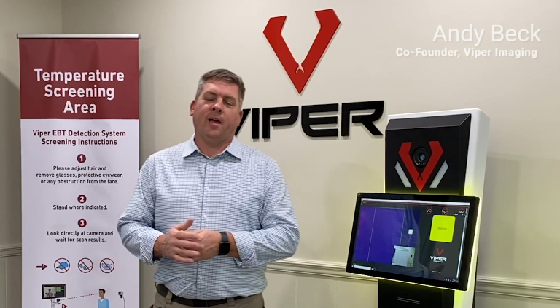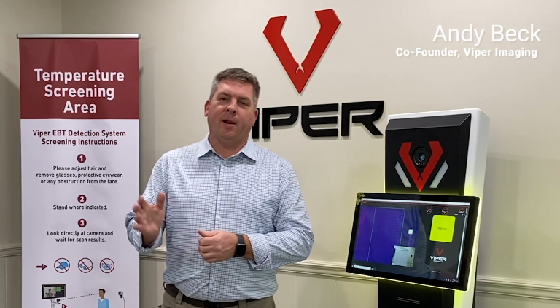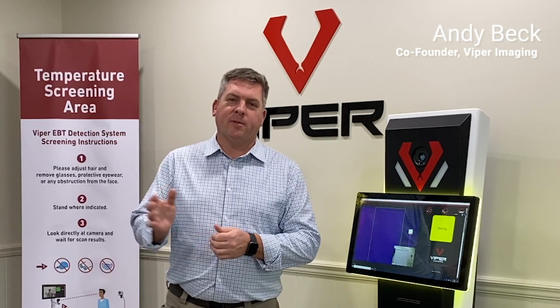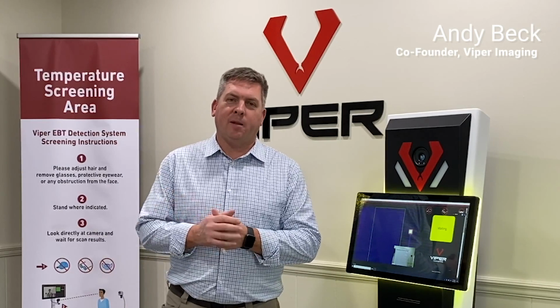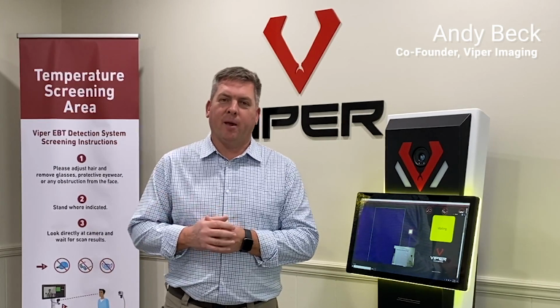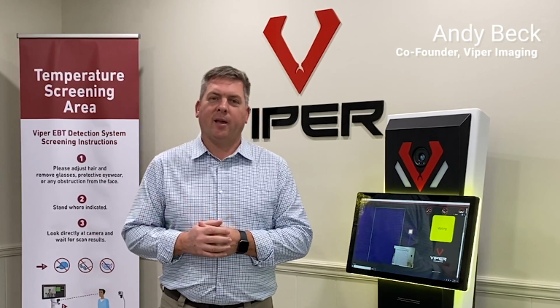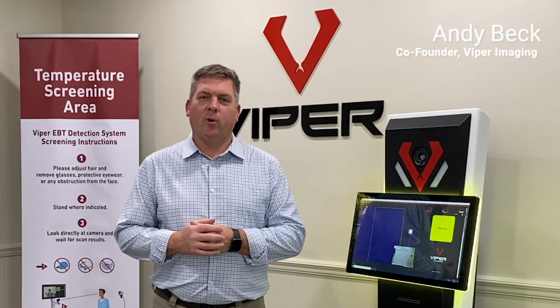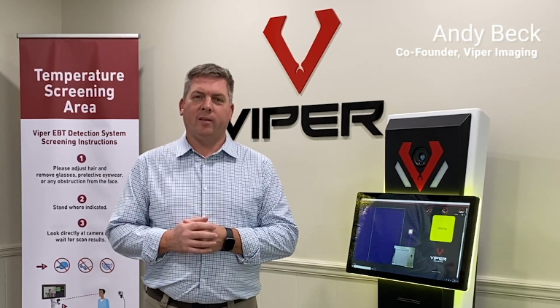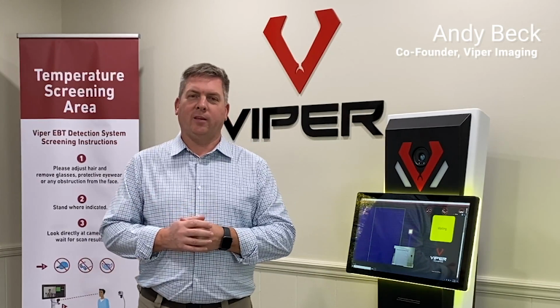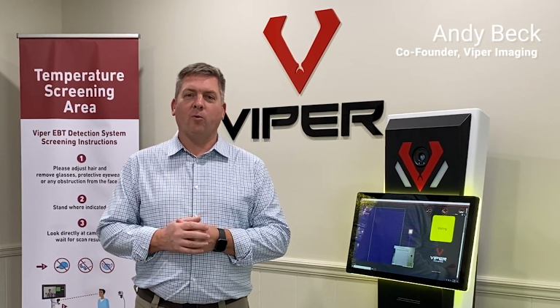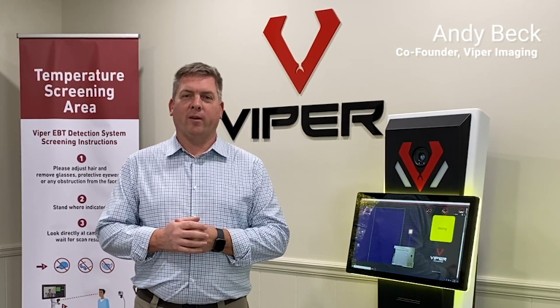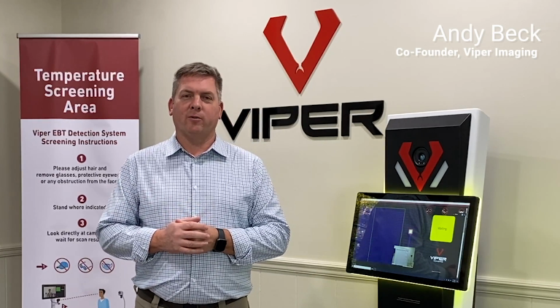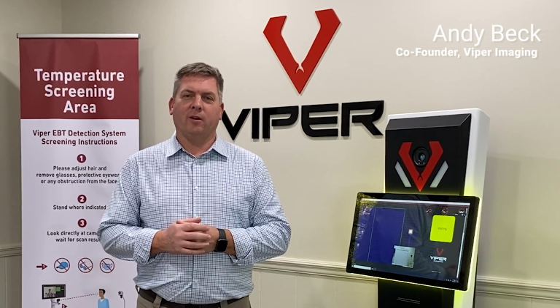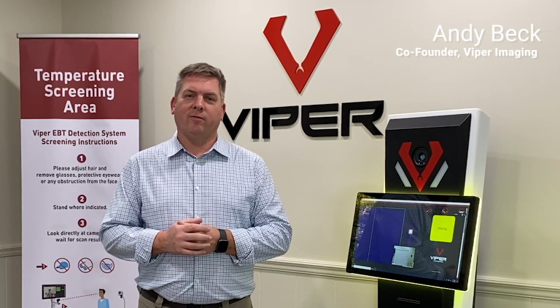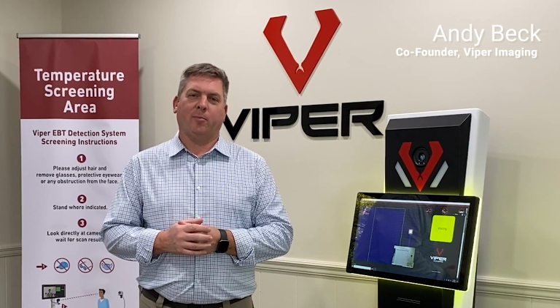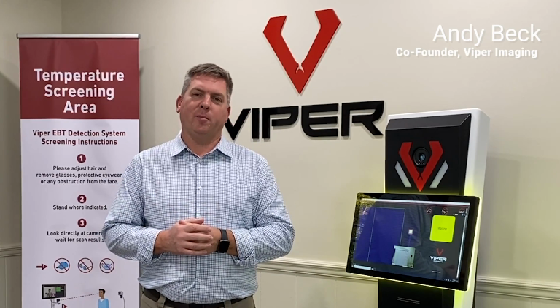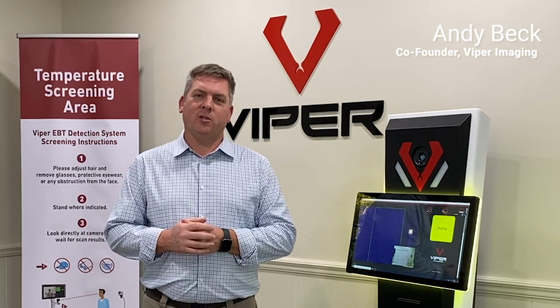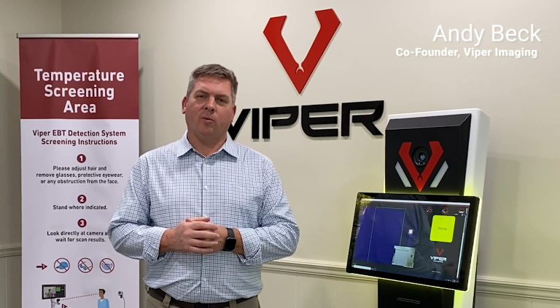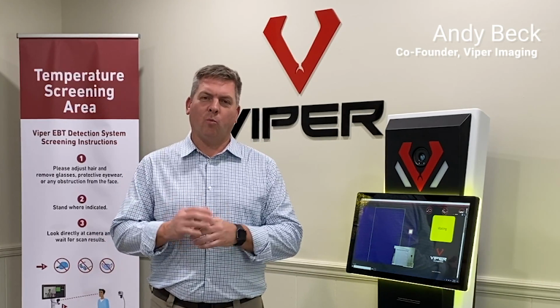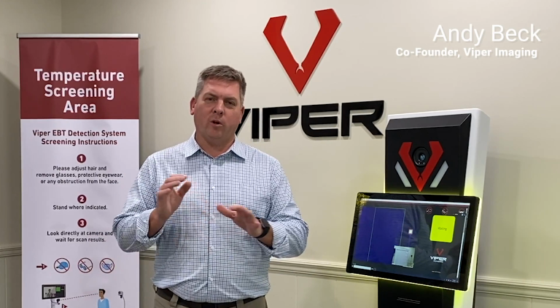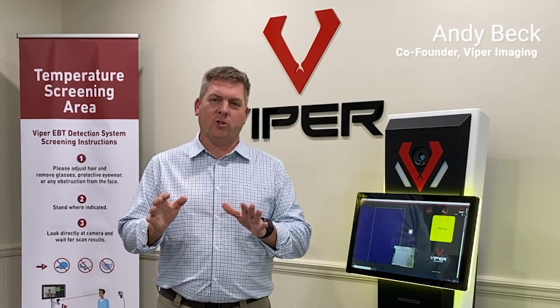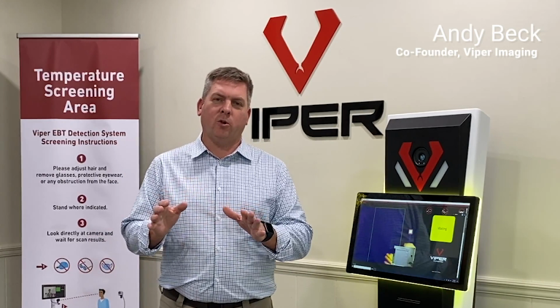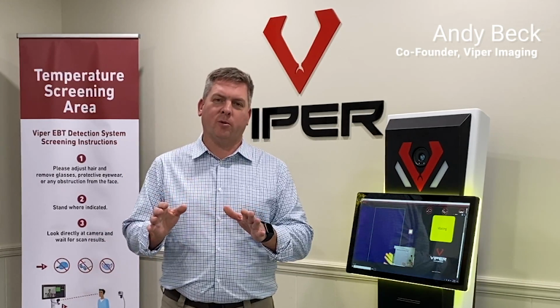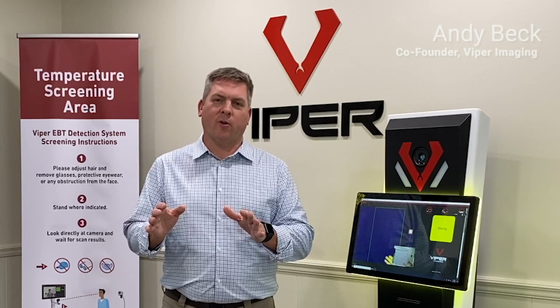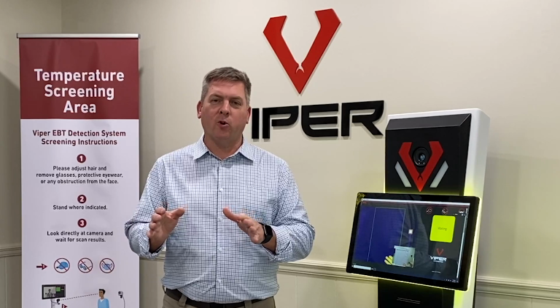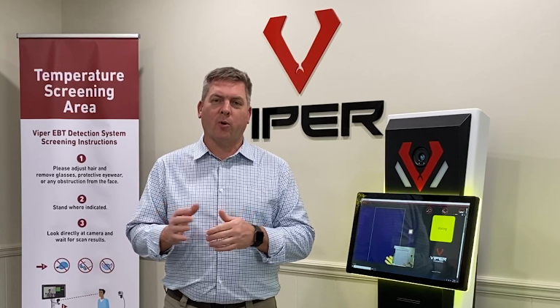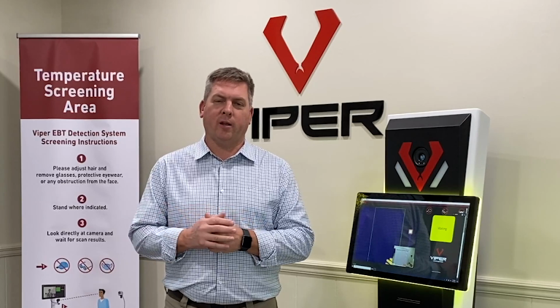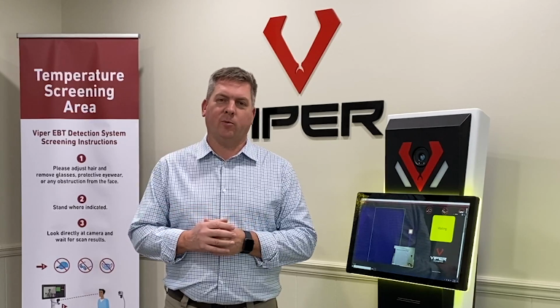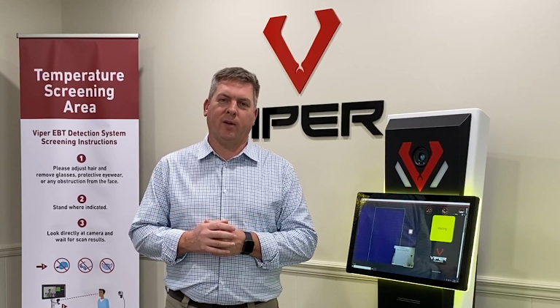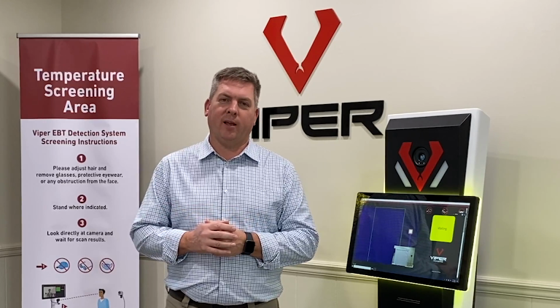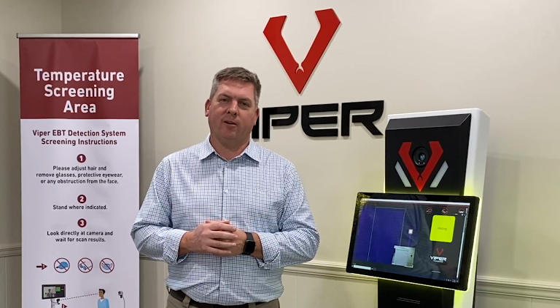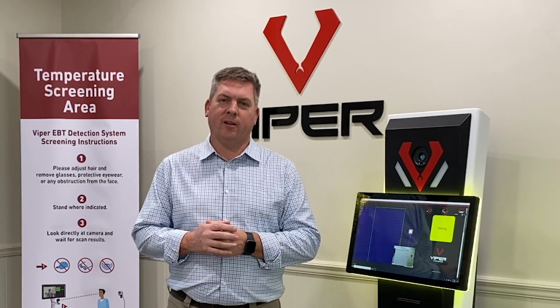Hi, my name is Andy Beck. I'm one of the co-founders of Viper Imaging and wanted to show you some of our new products that we've got out here today.